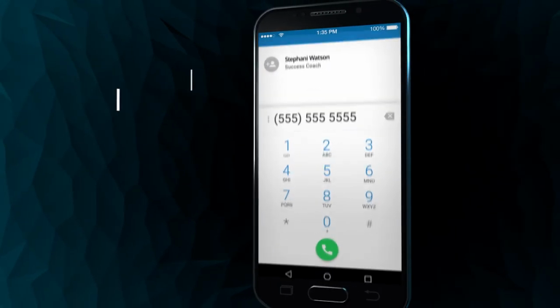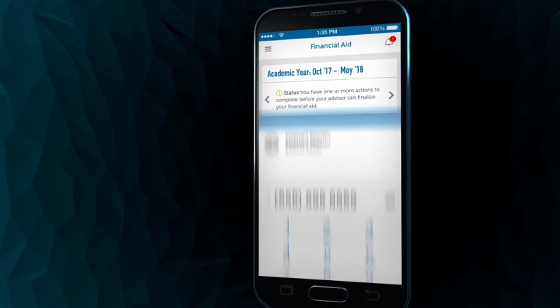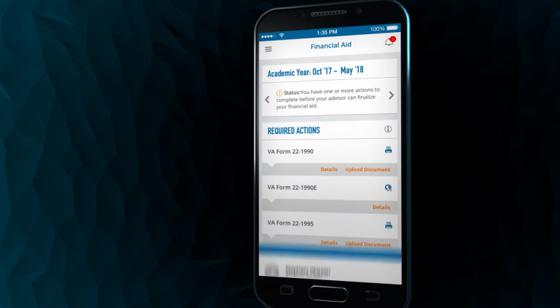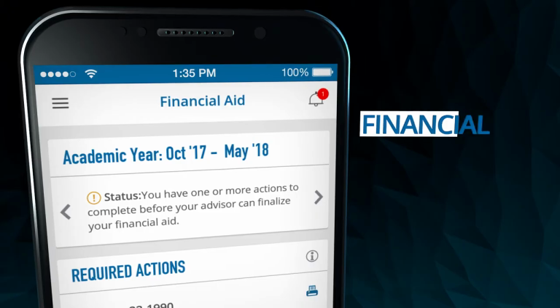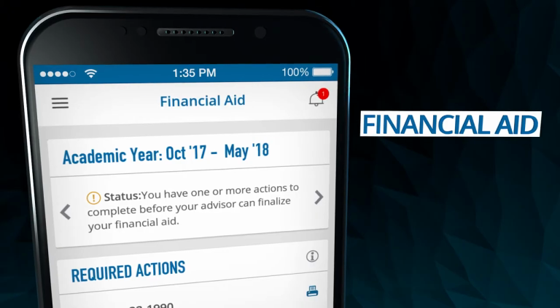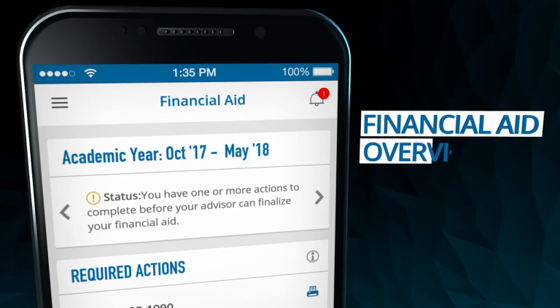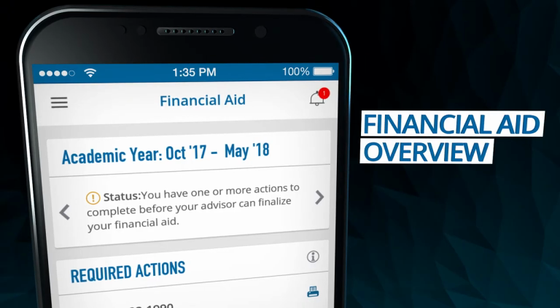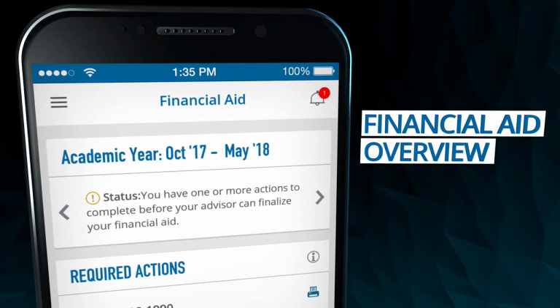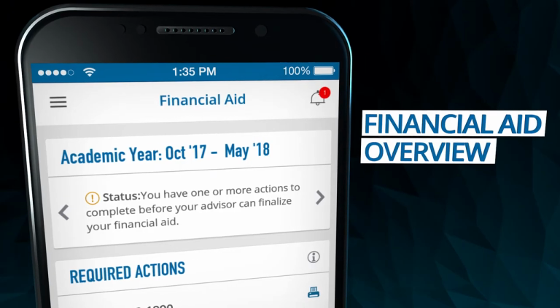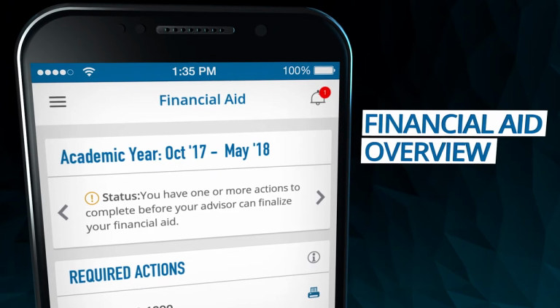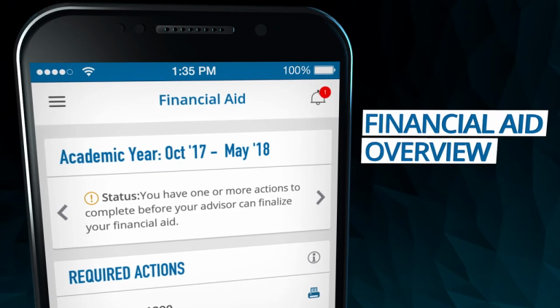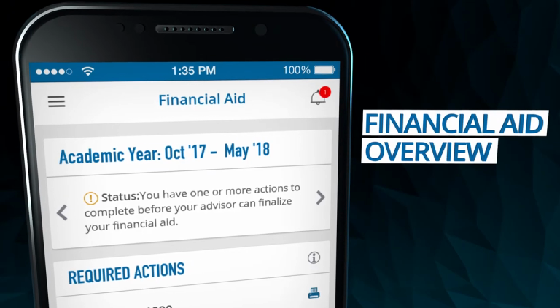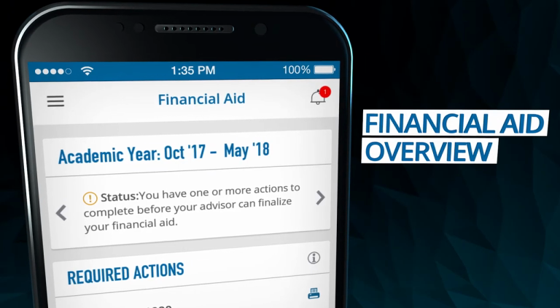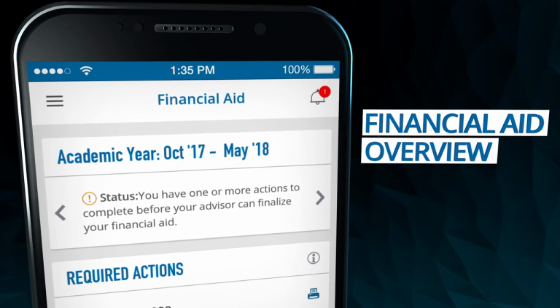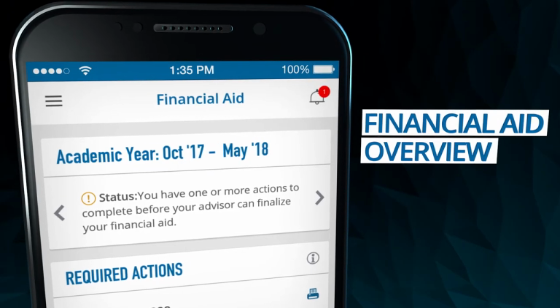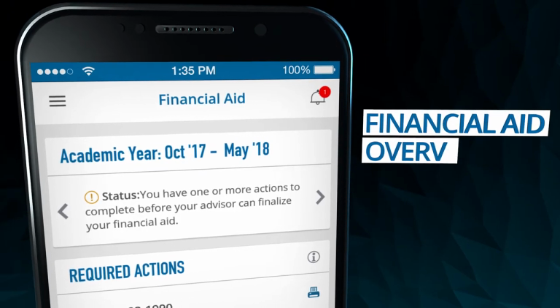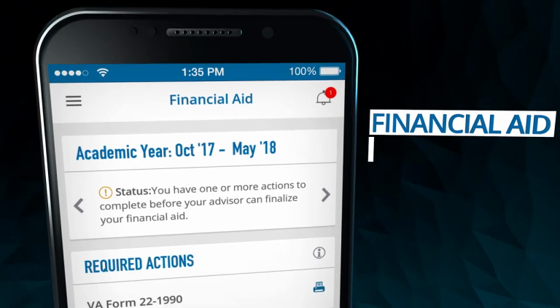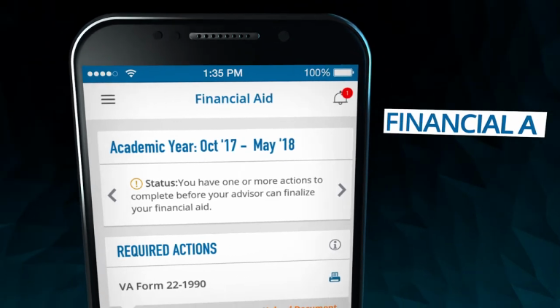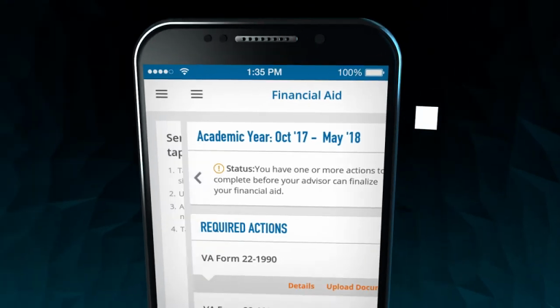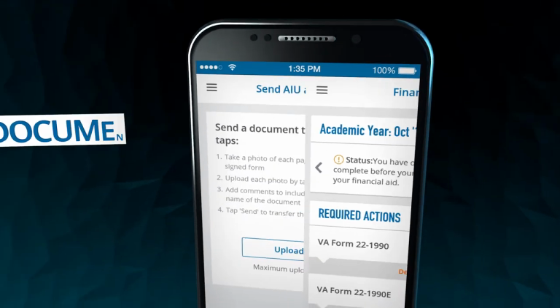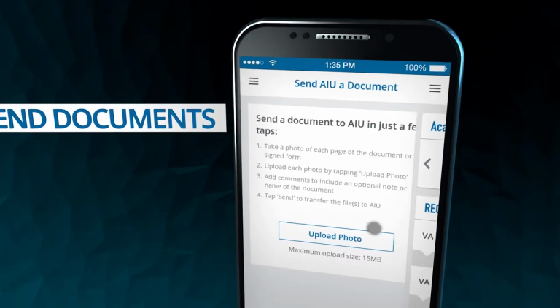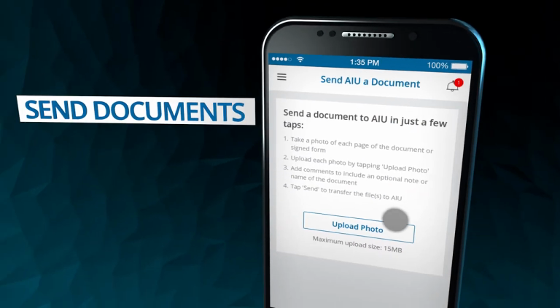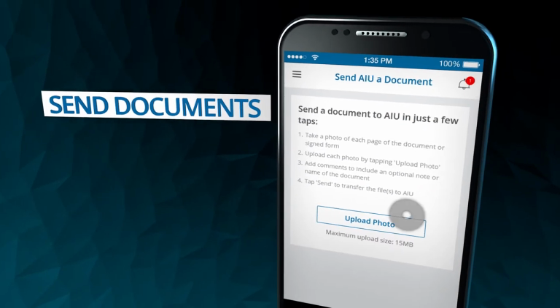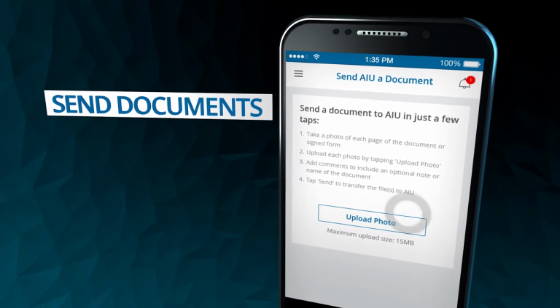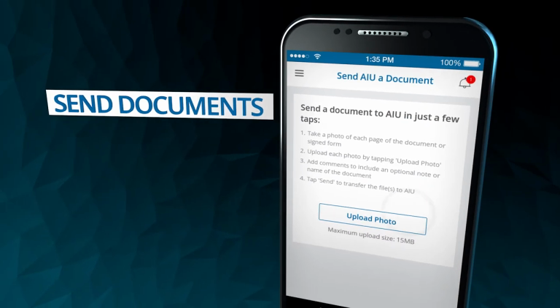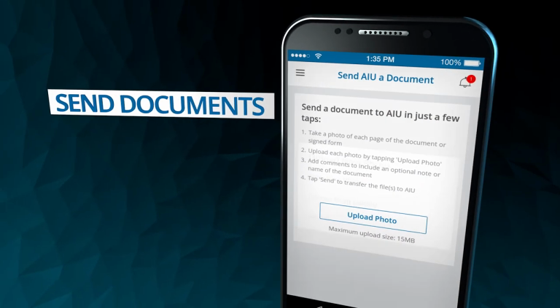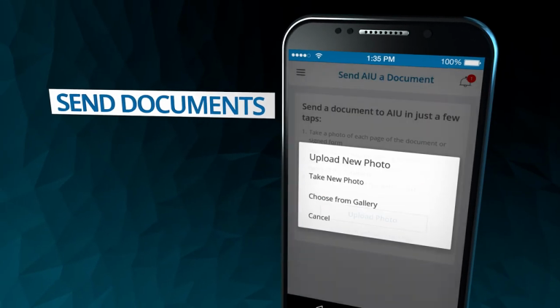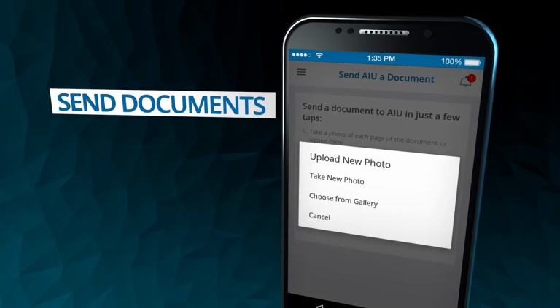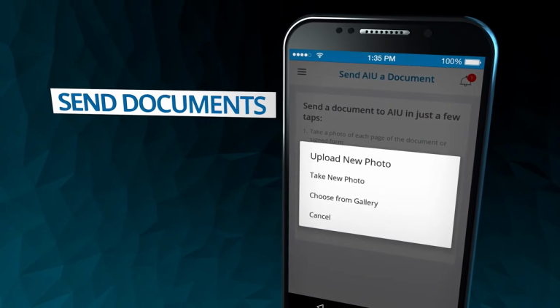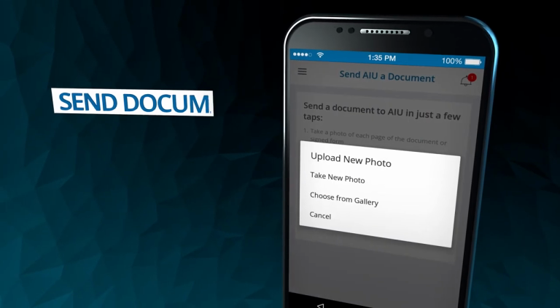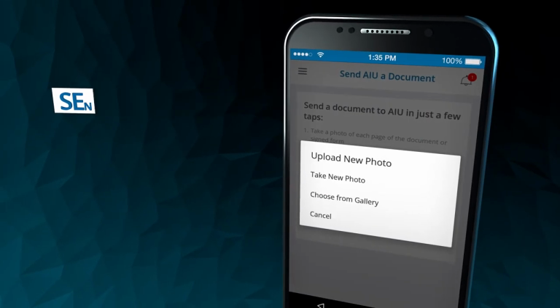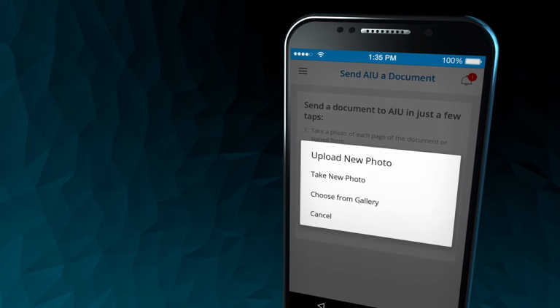Check on your financial aid status anytime, and send important documents right from your mobile device.